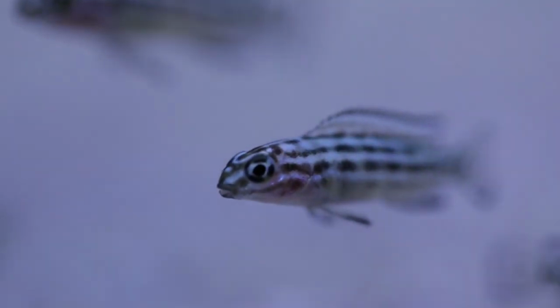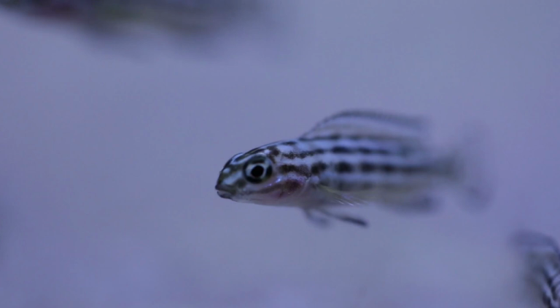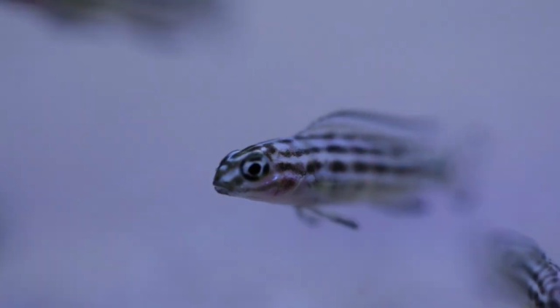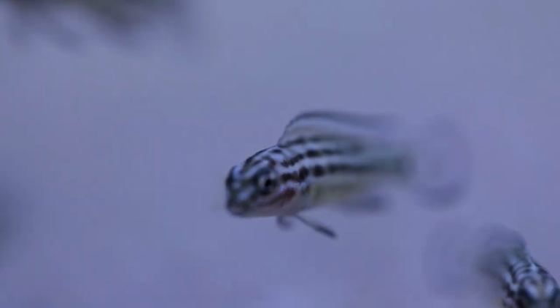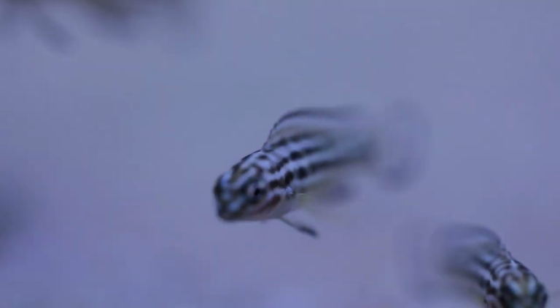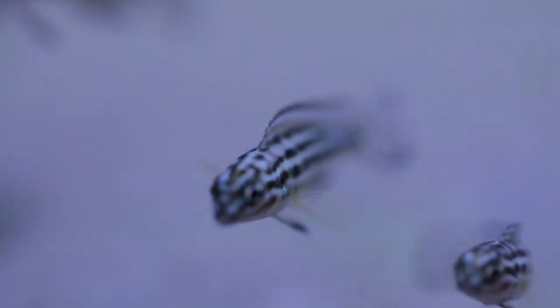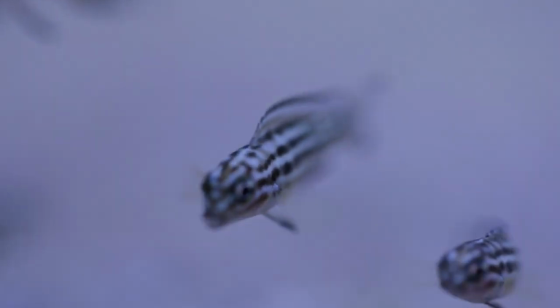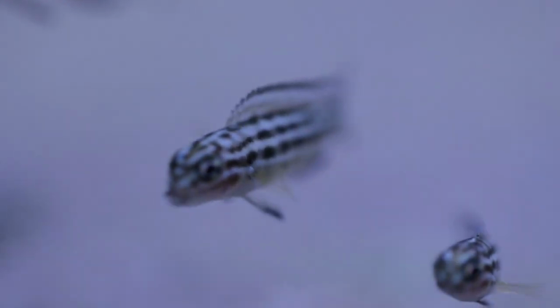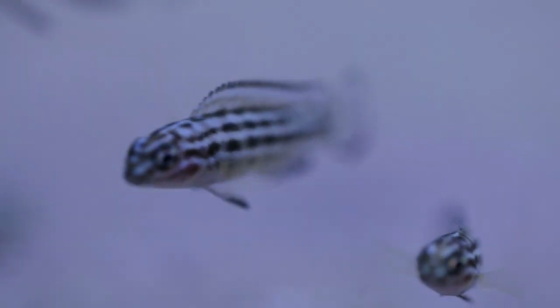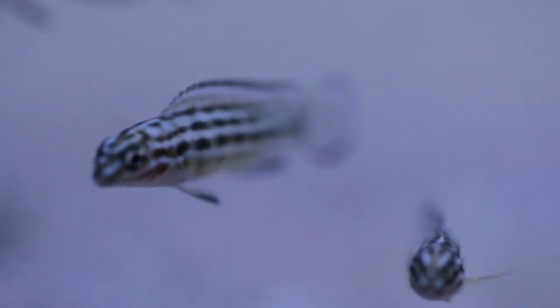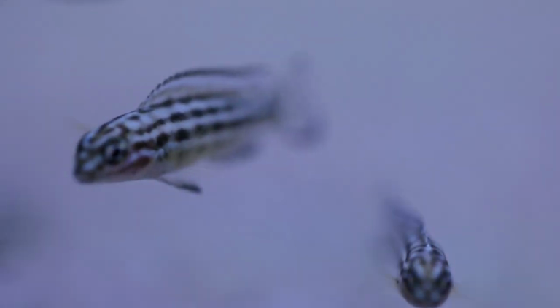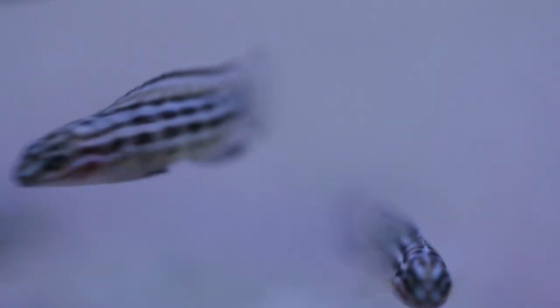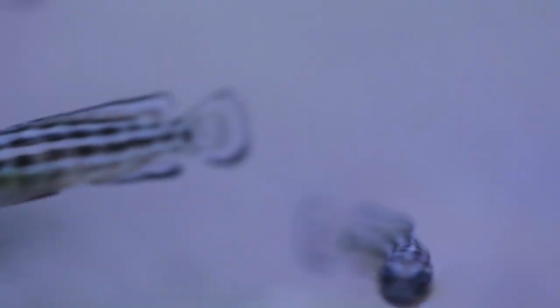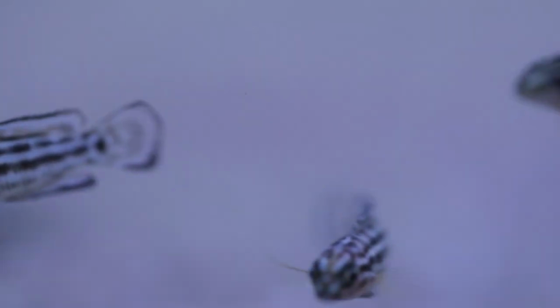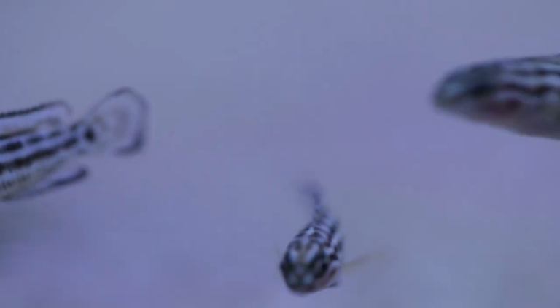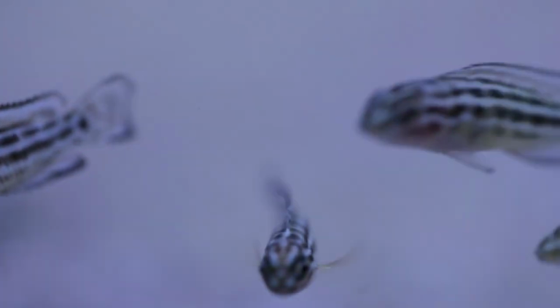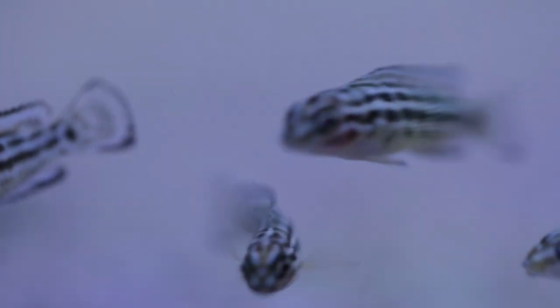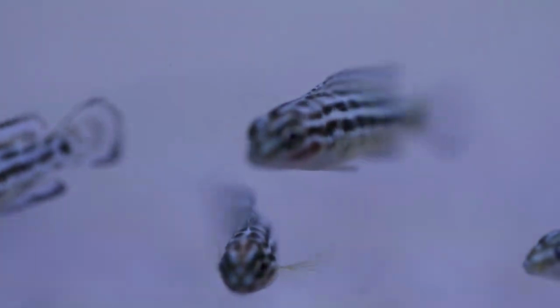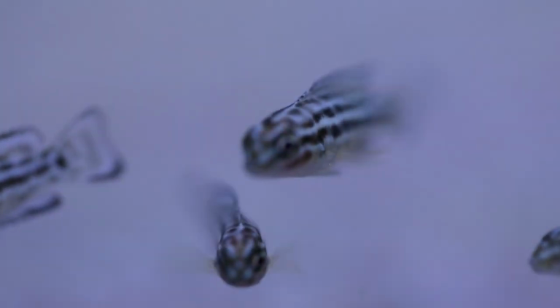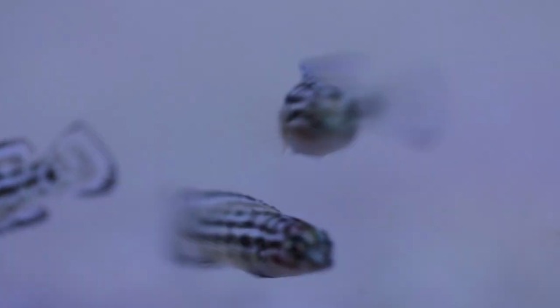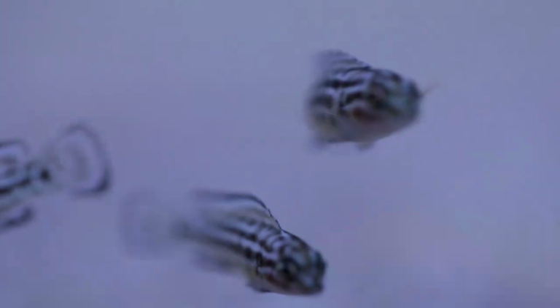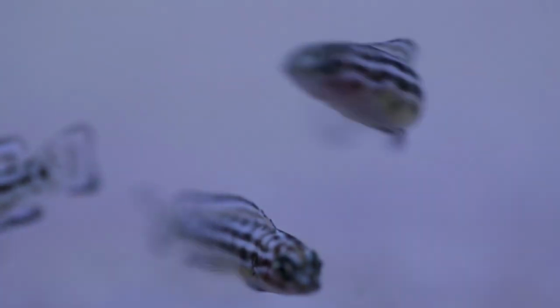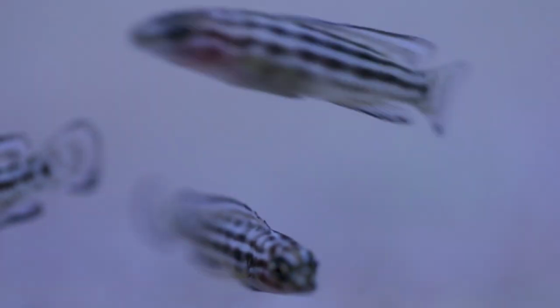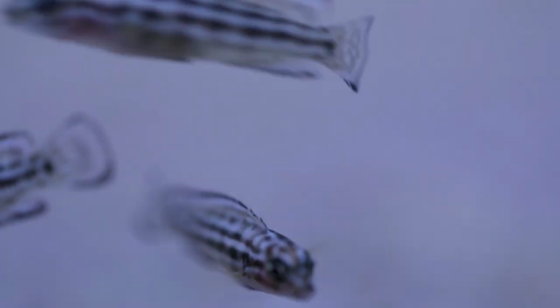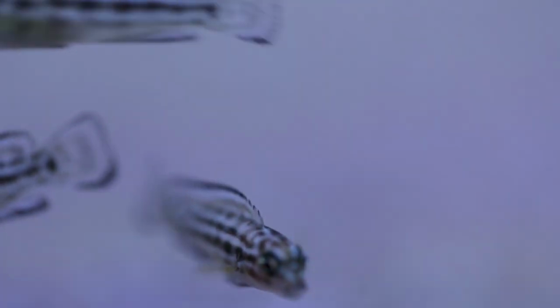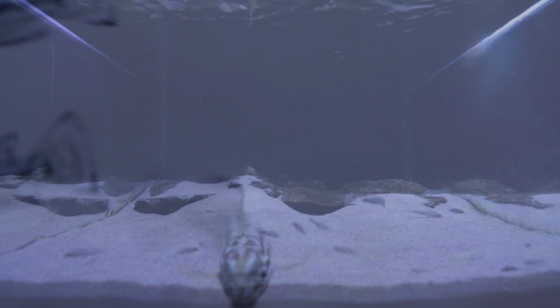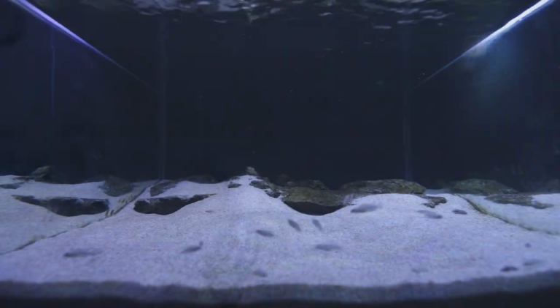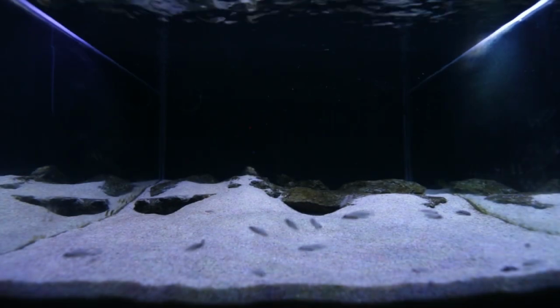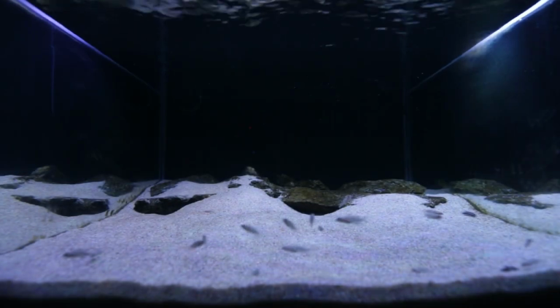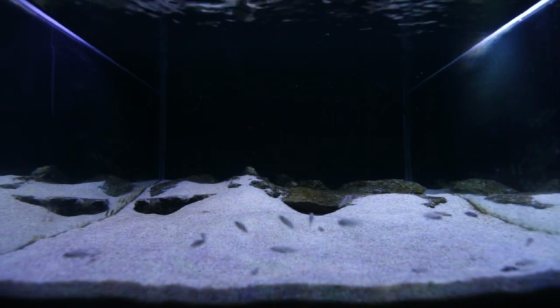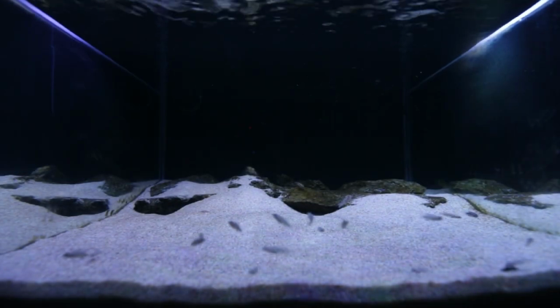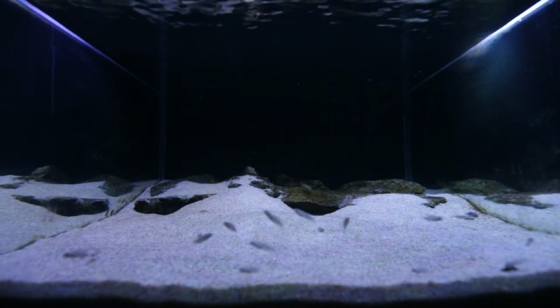Soon I'll be pulling these fry out and putting them into the four-foot tank below the parents, and hopefully I'll be able to sell them soon.